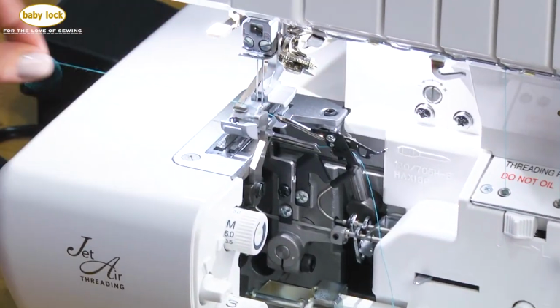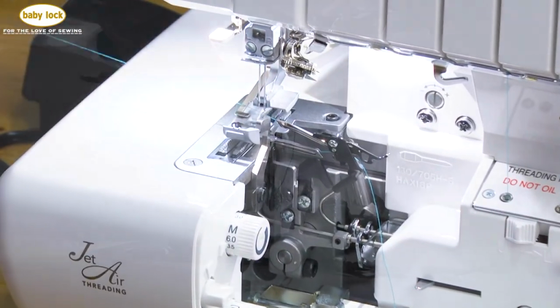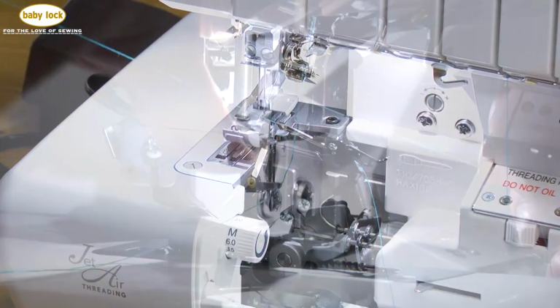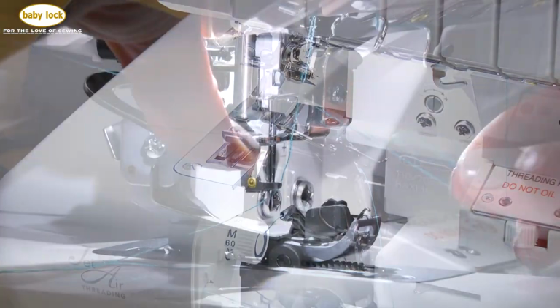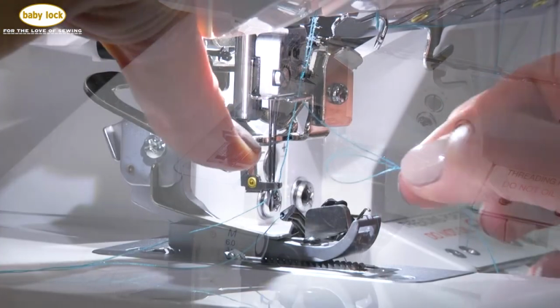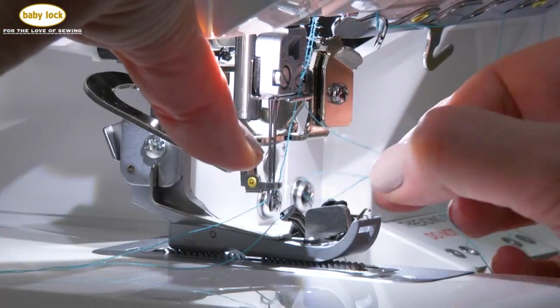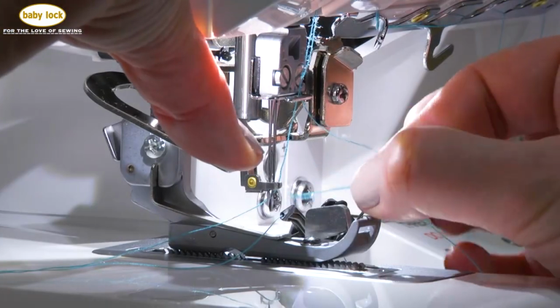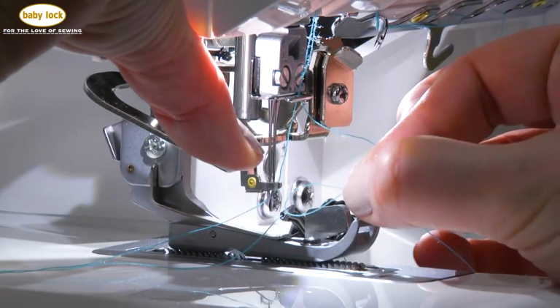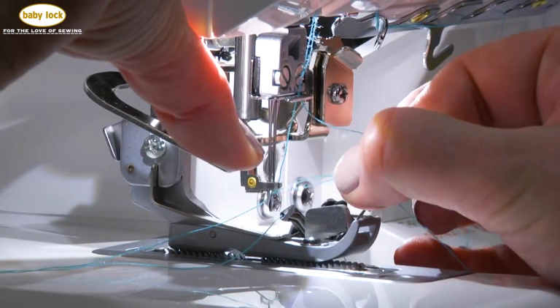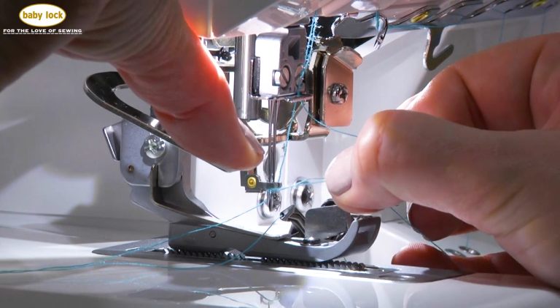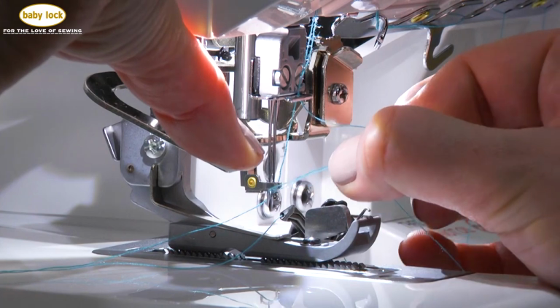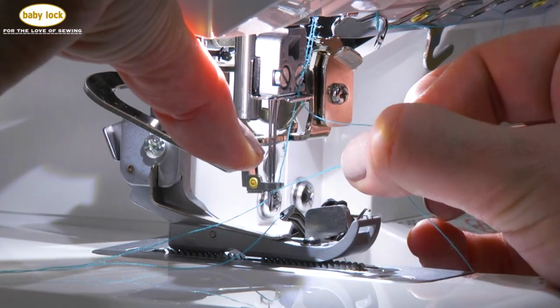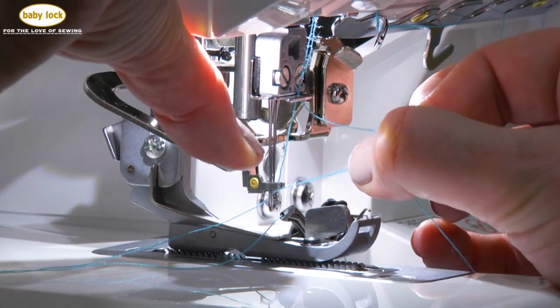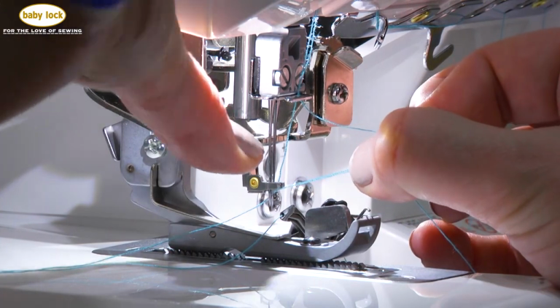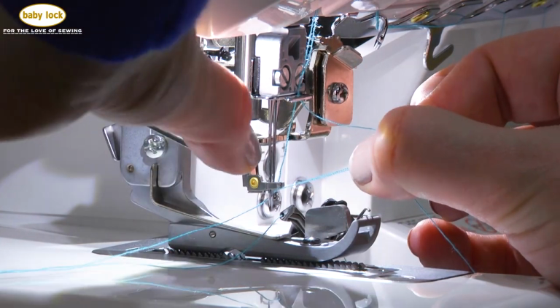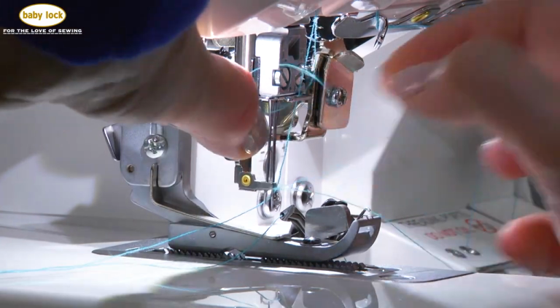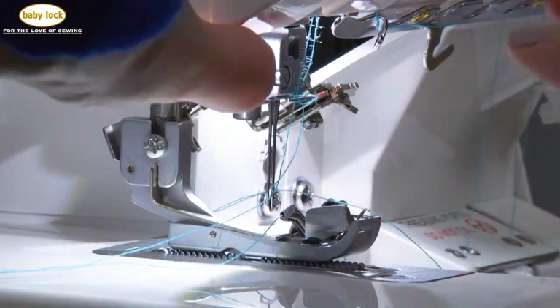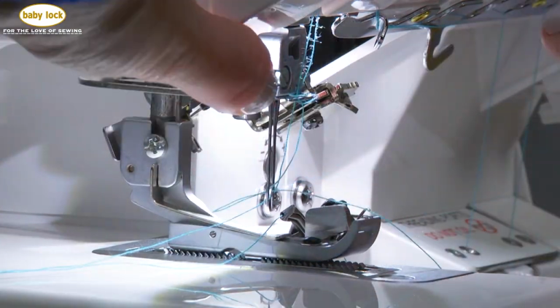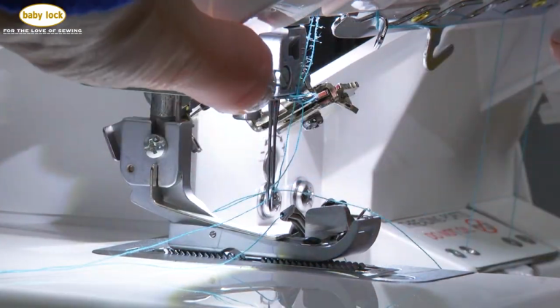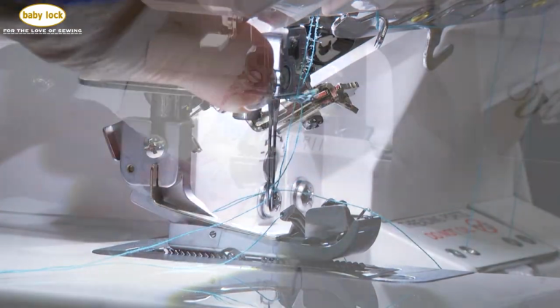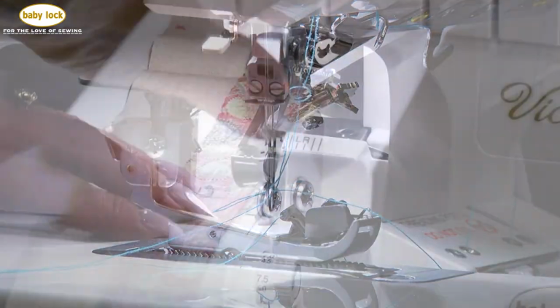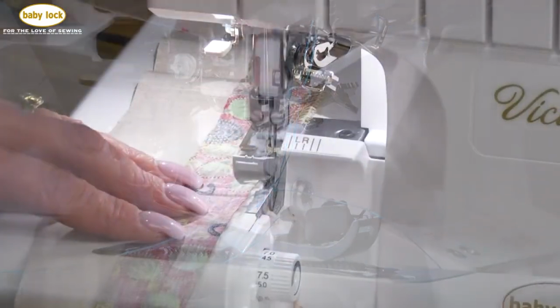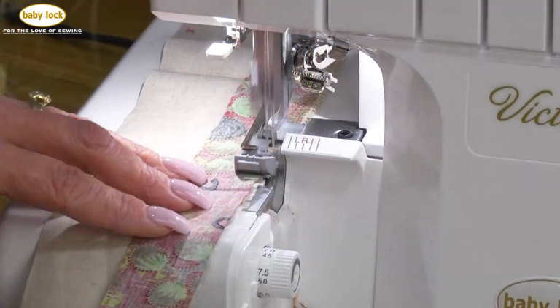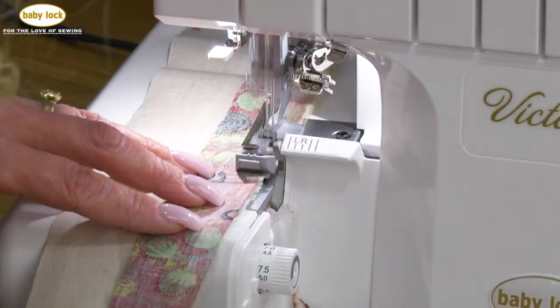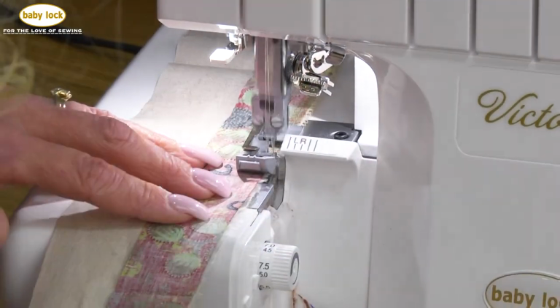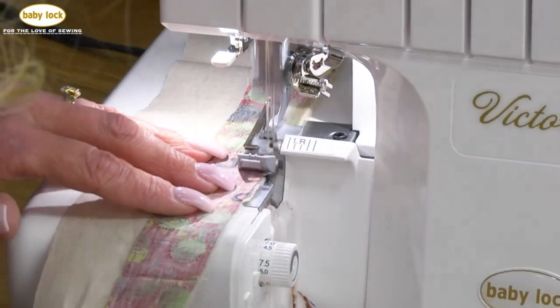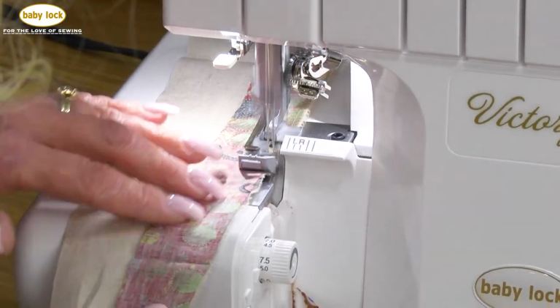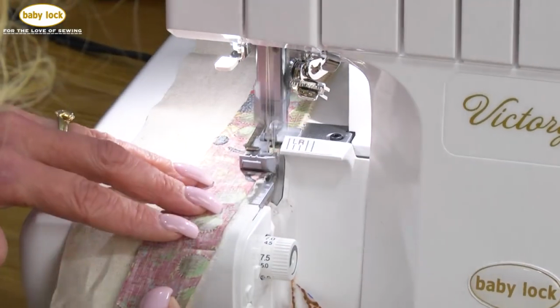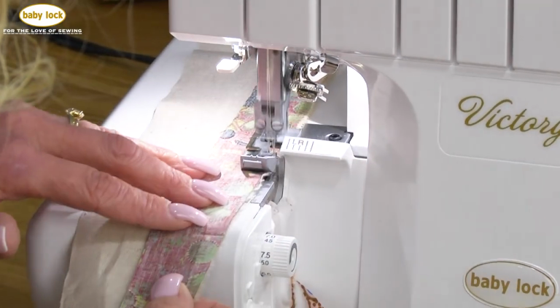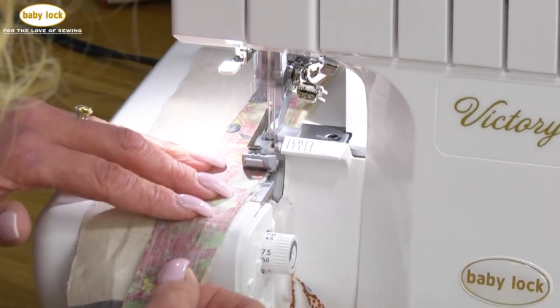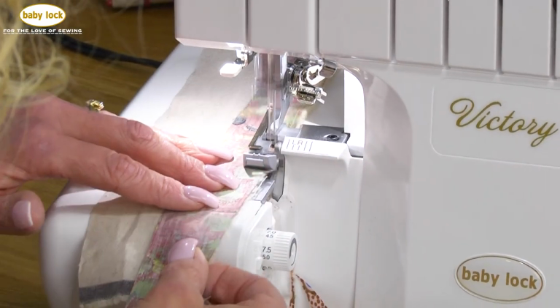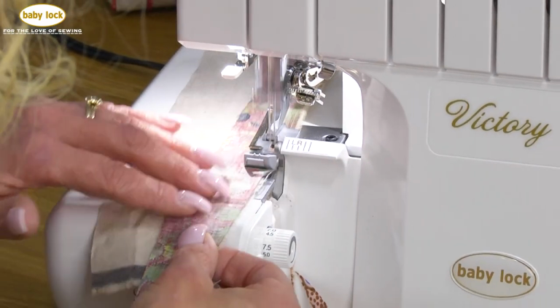The built-in threader makes quick work of needle threading. In no time at all, you'll be breezing through all of your projects.